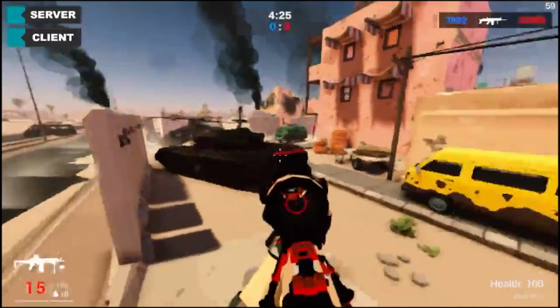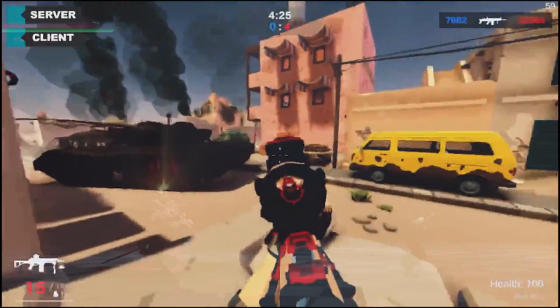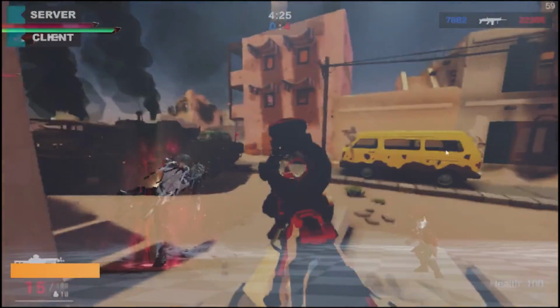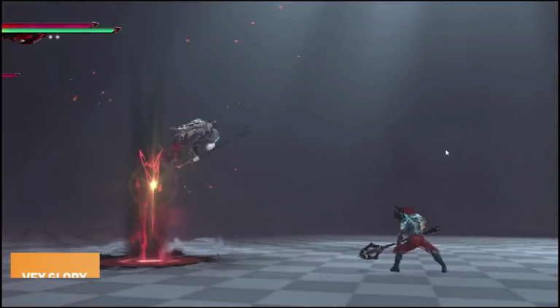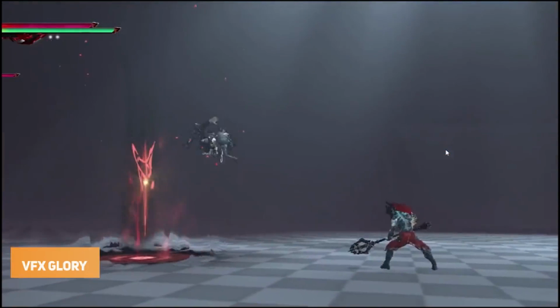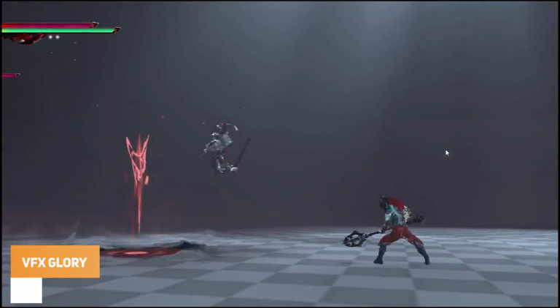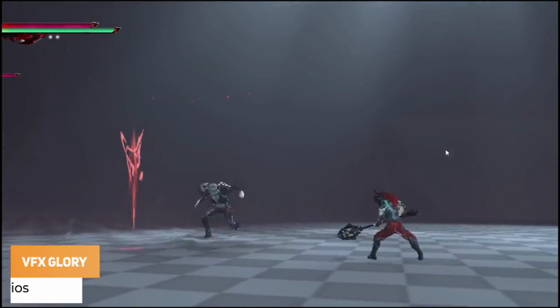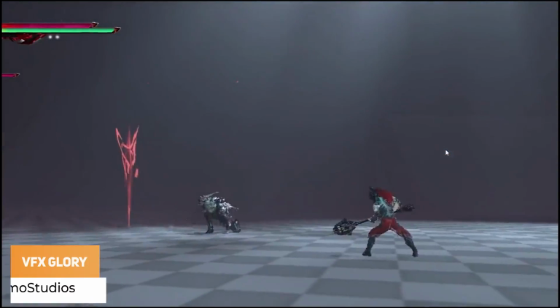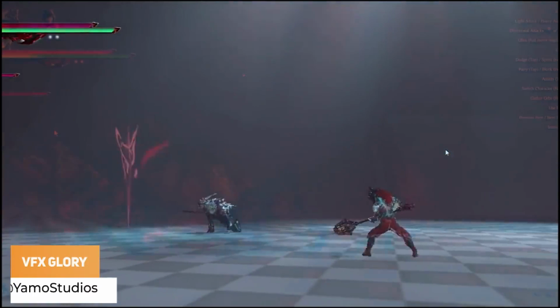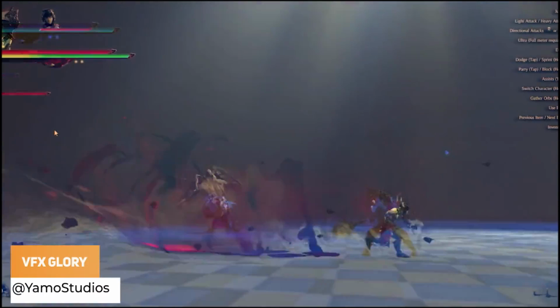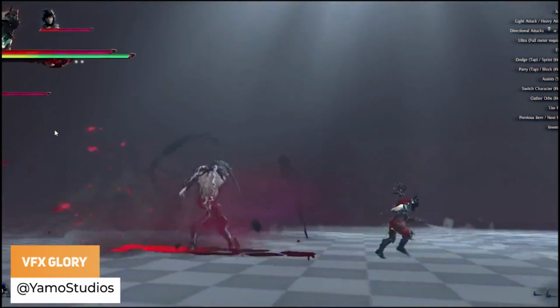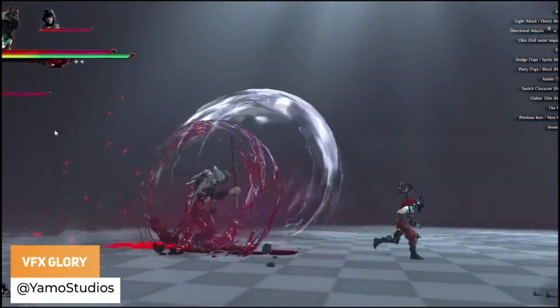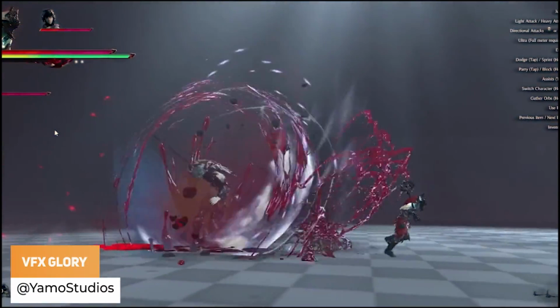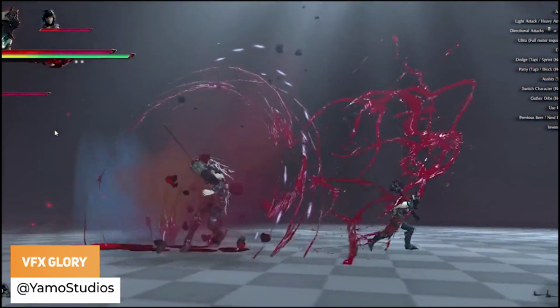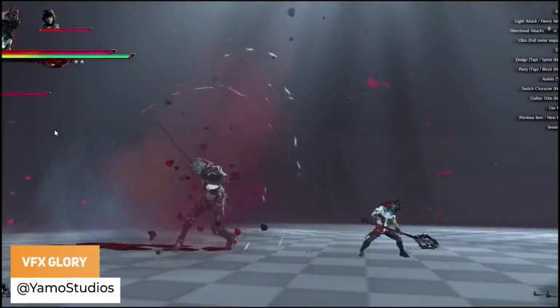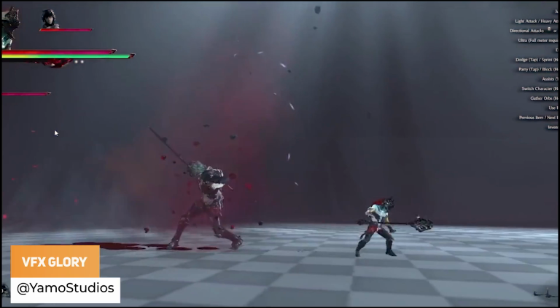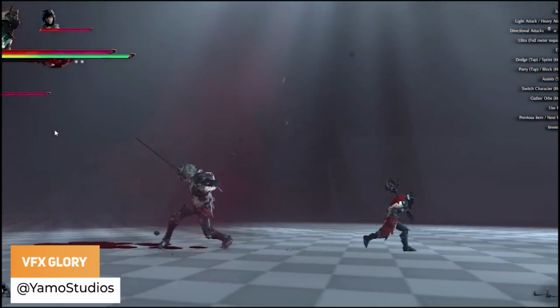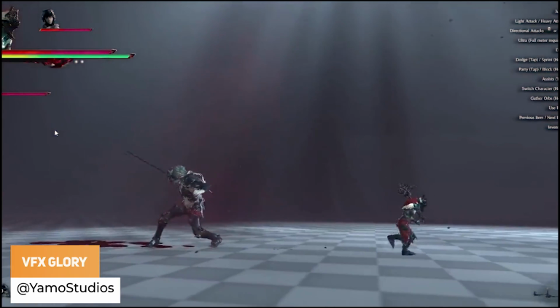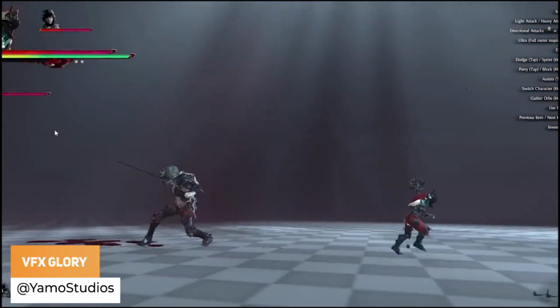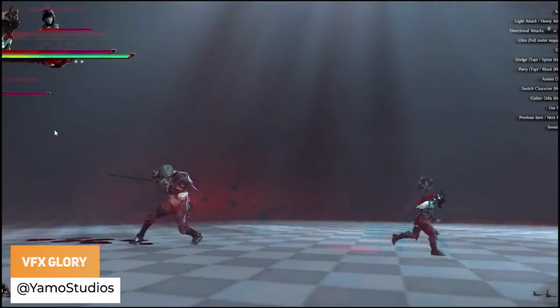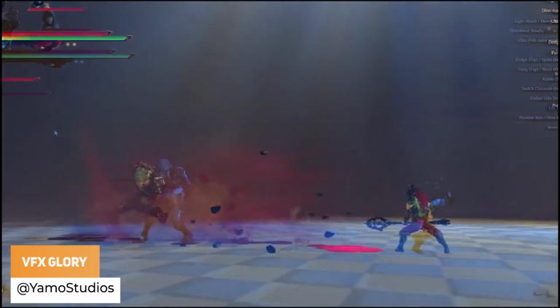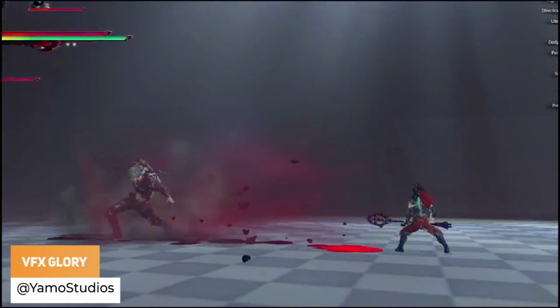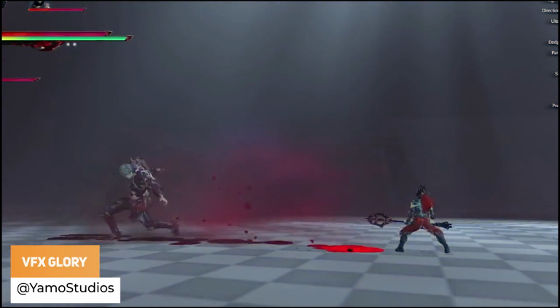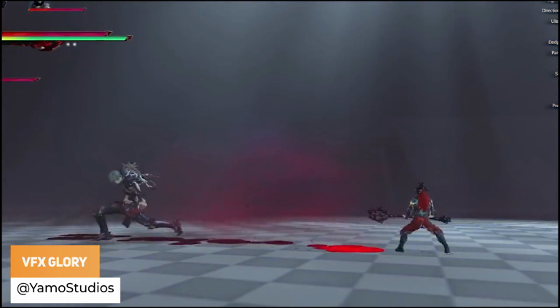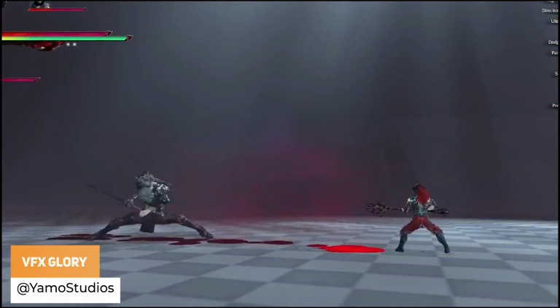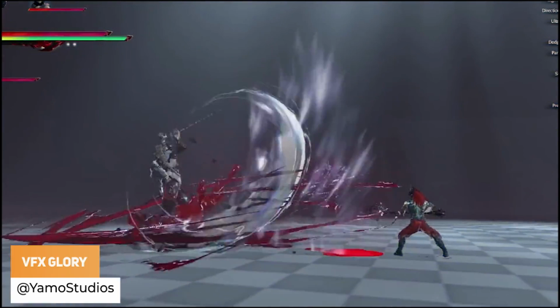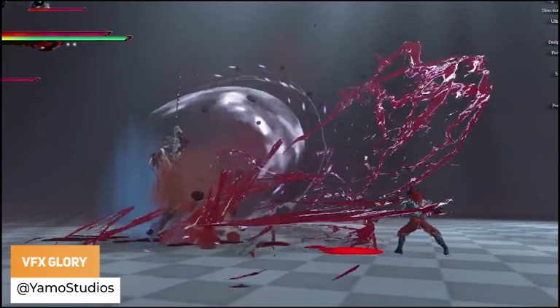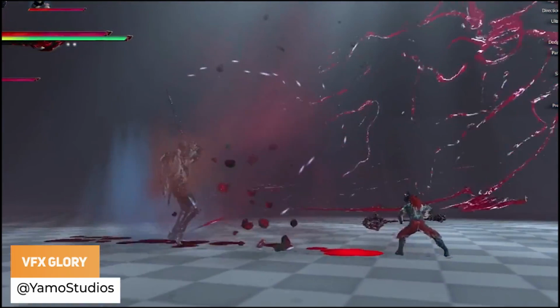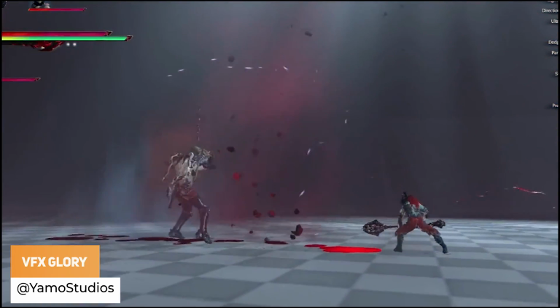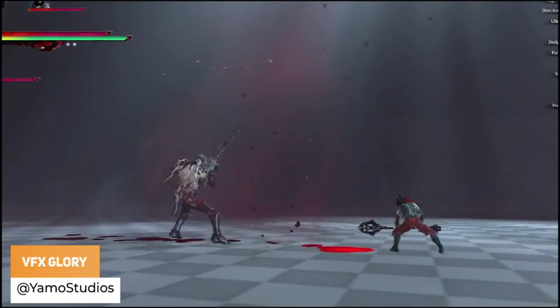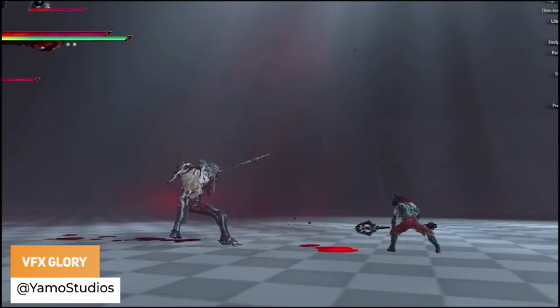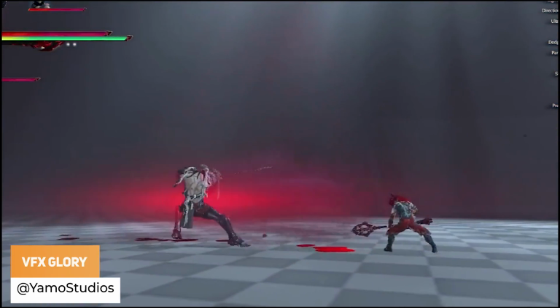Yamo Studios has got some brand new visual effects for this week, which they always do.